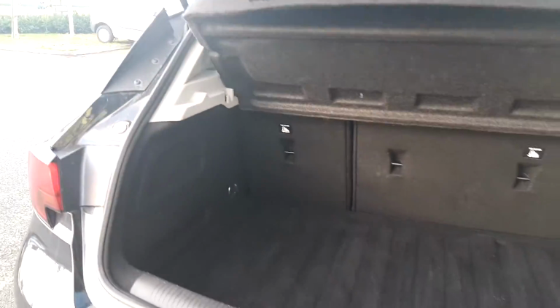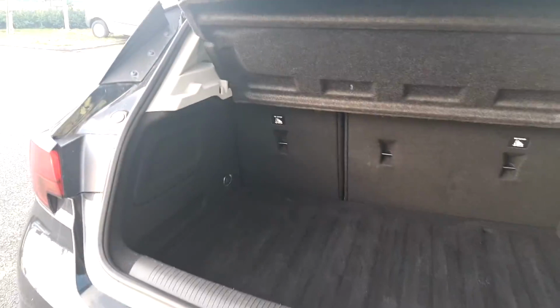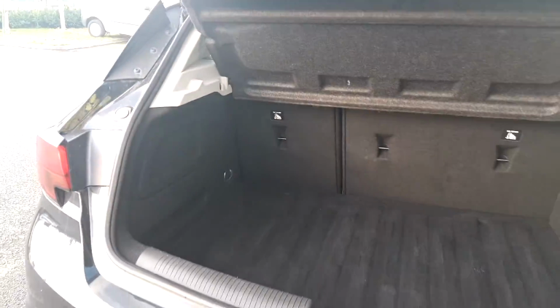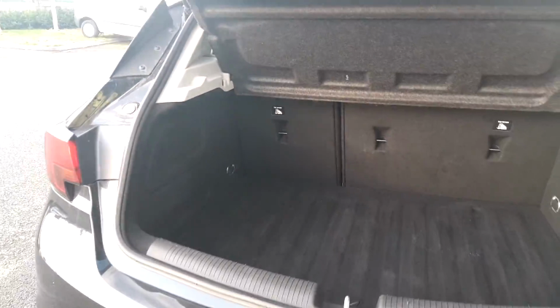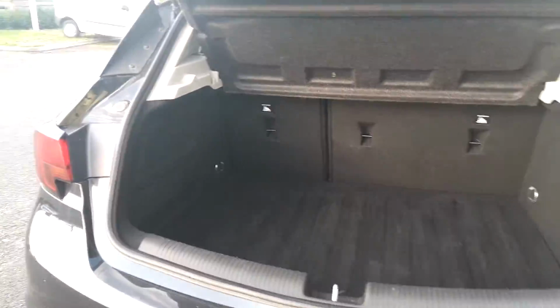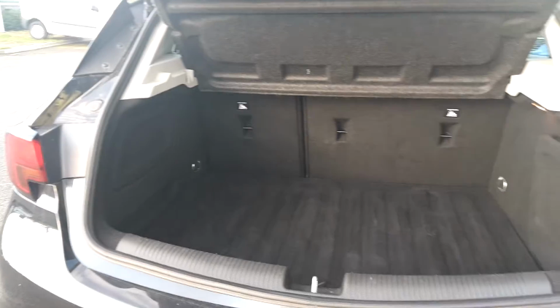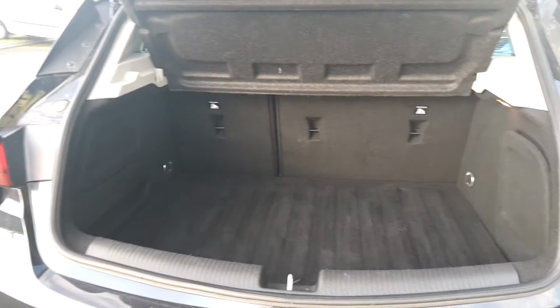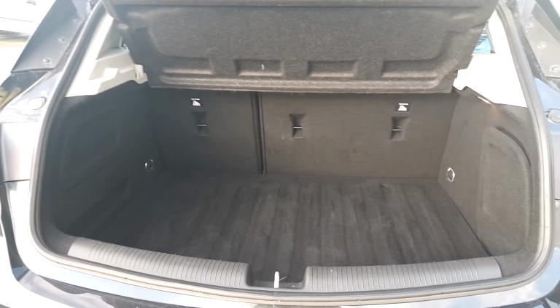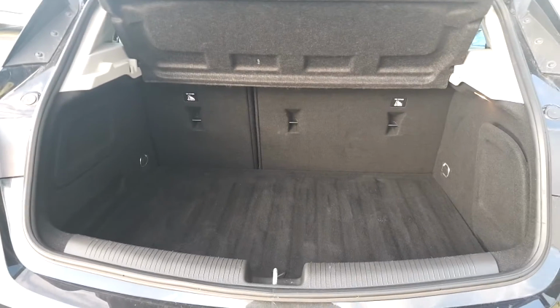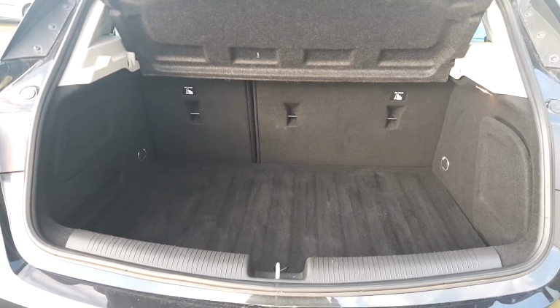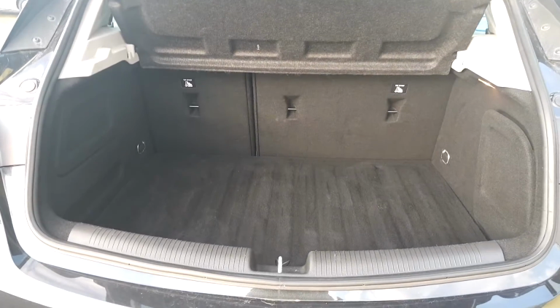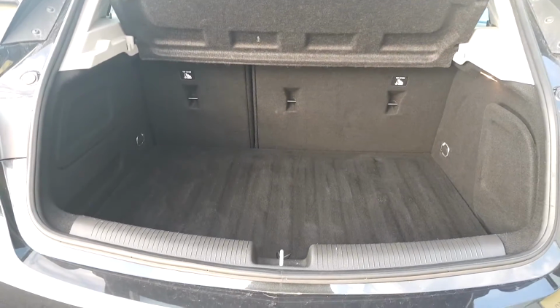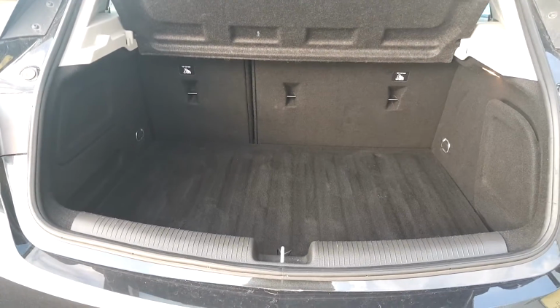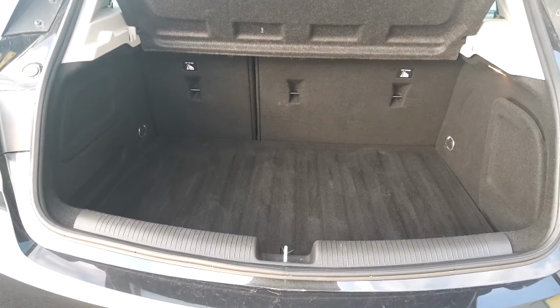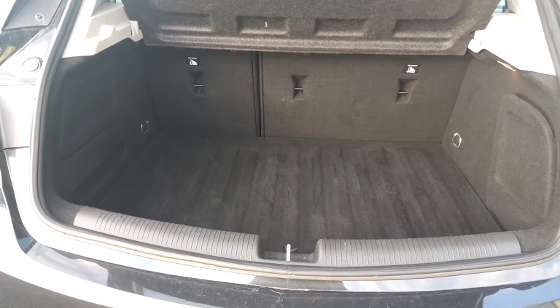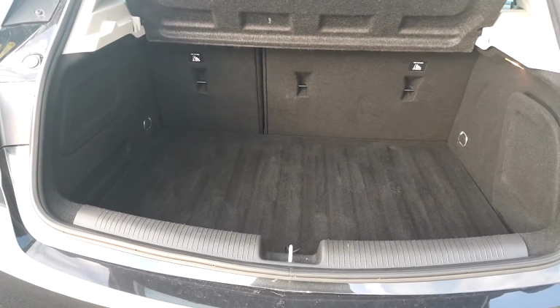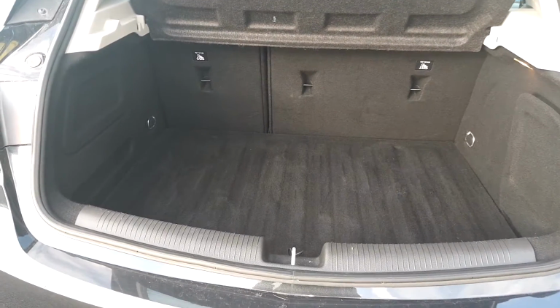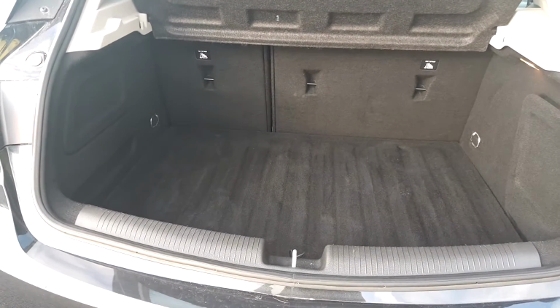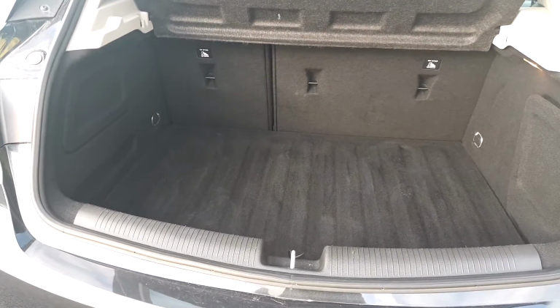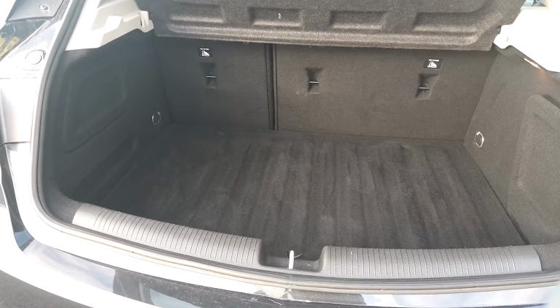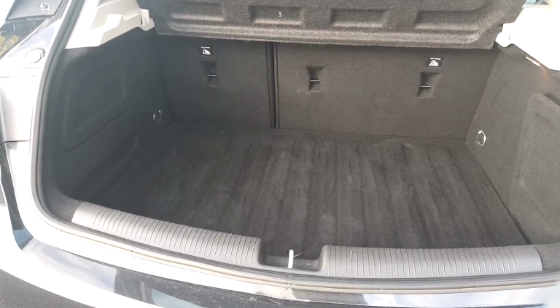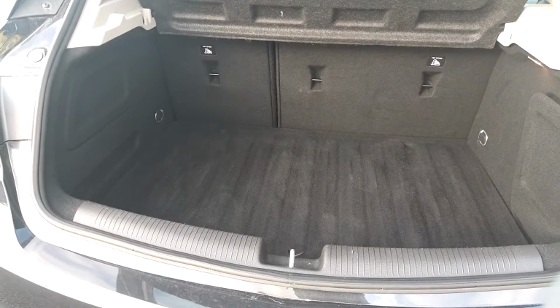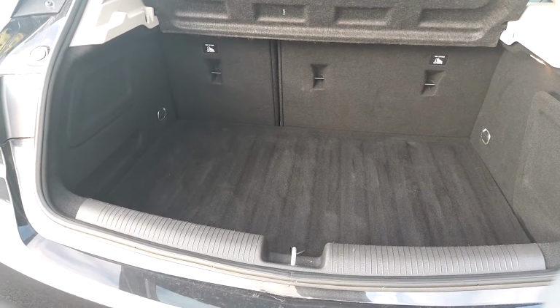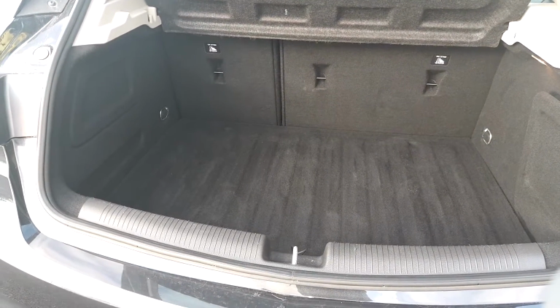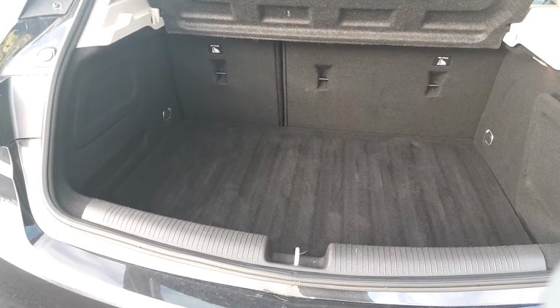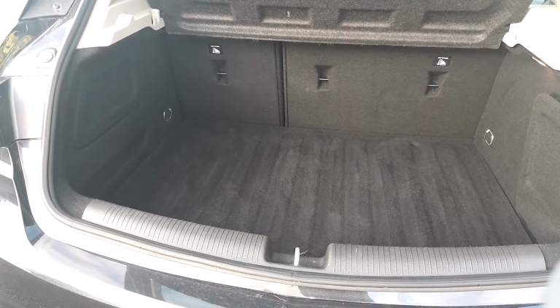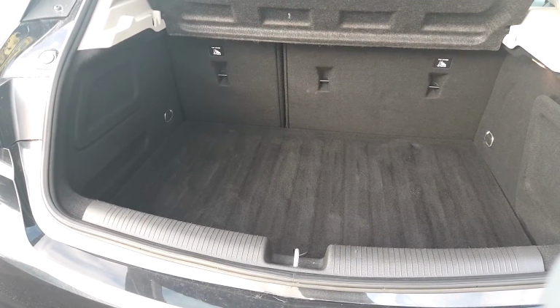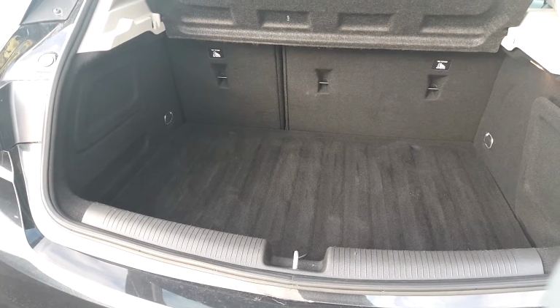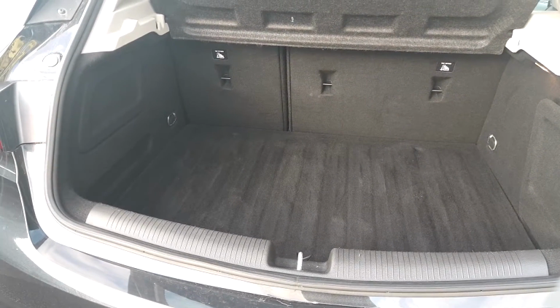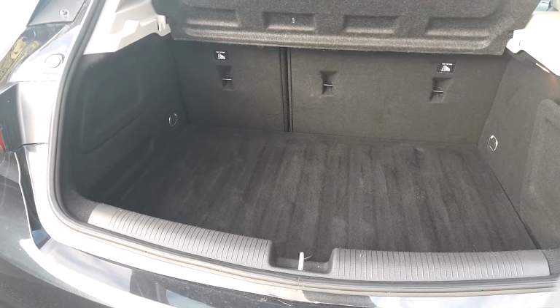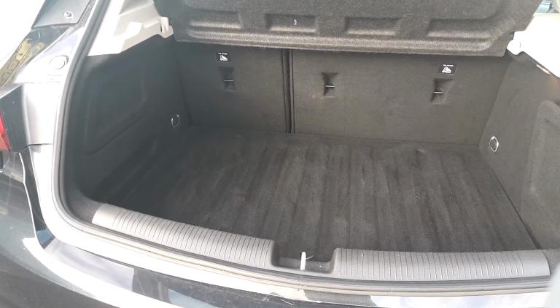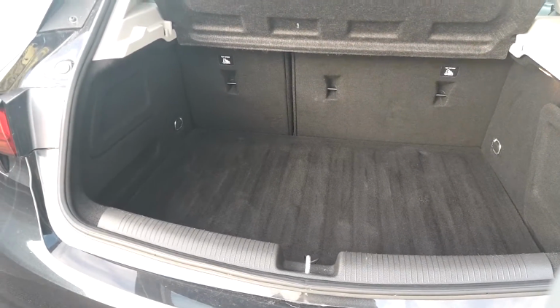It's a very spacious boot. You have 60-40 rear split seats with your two anchor points.